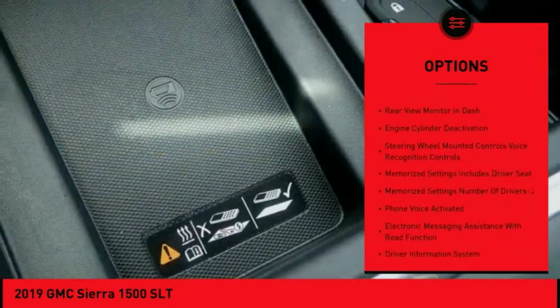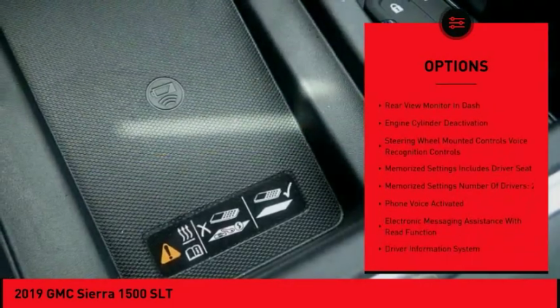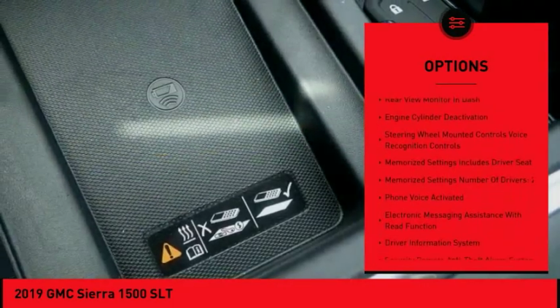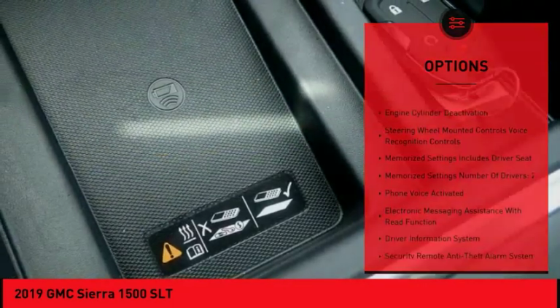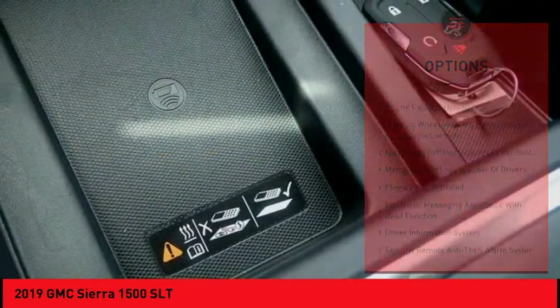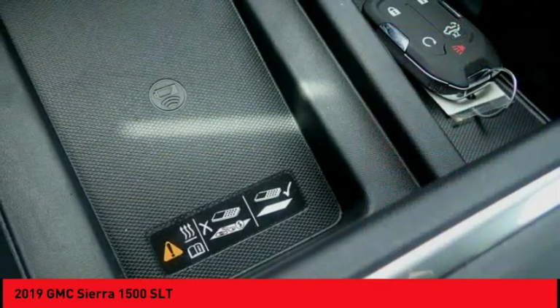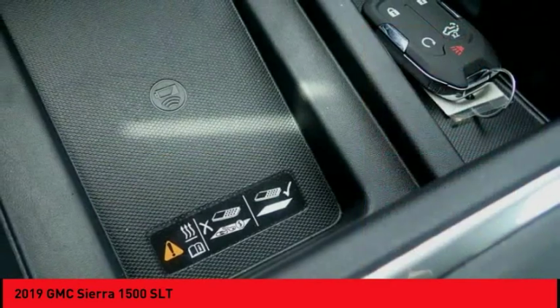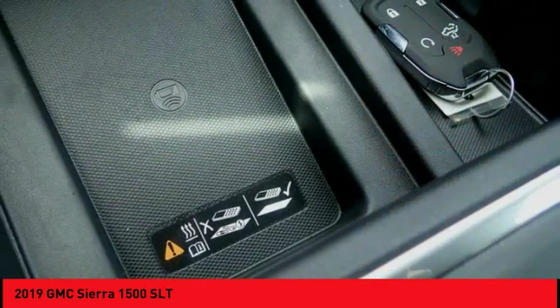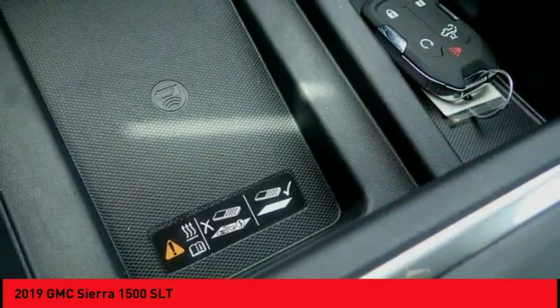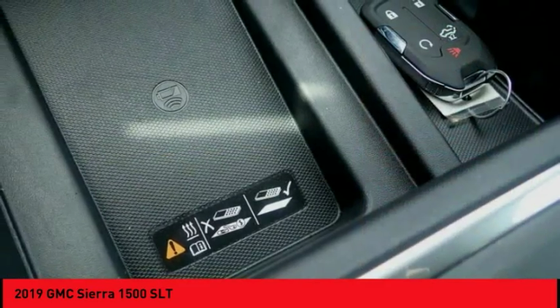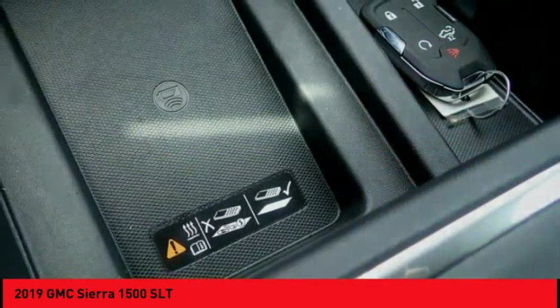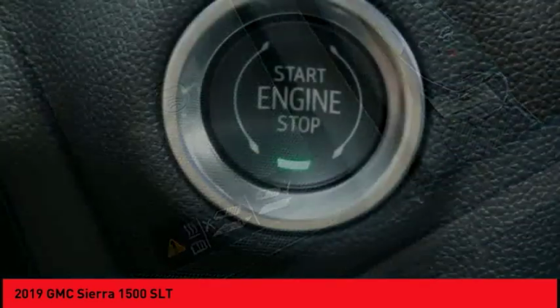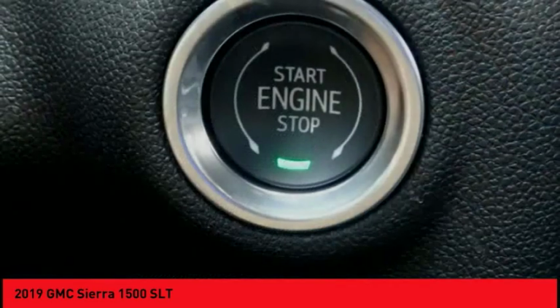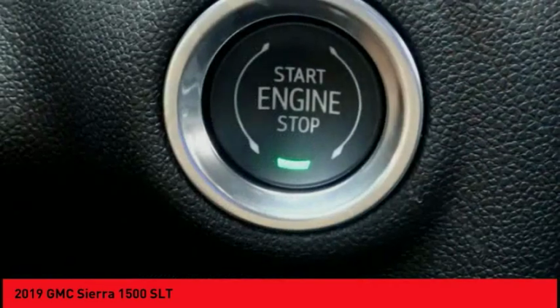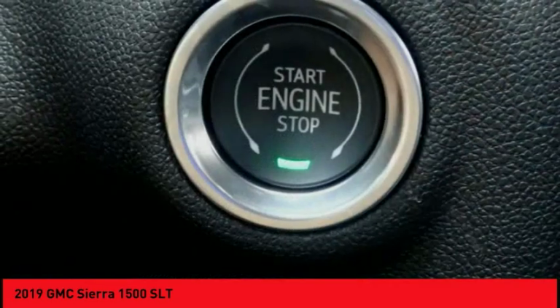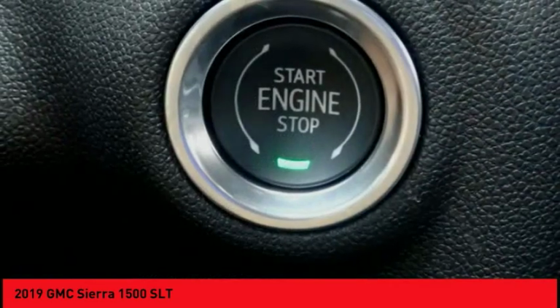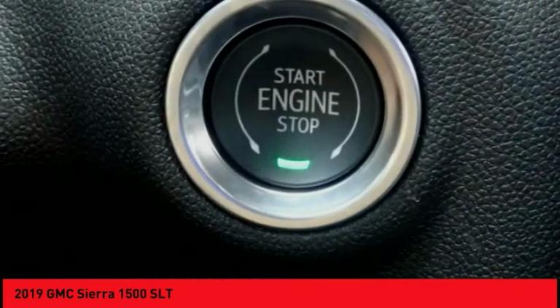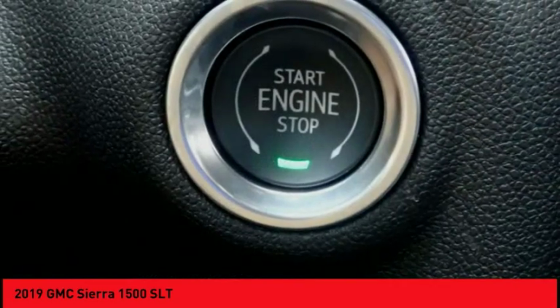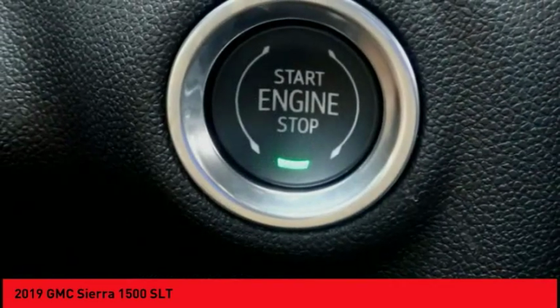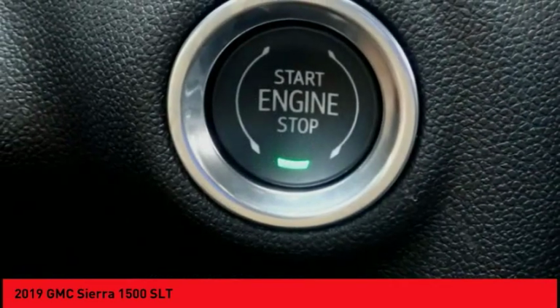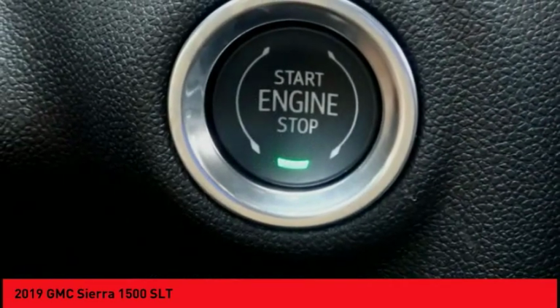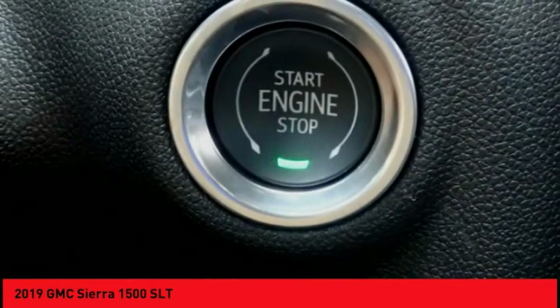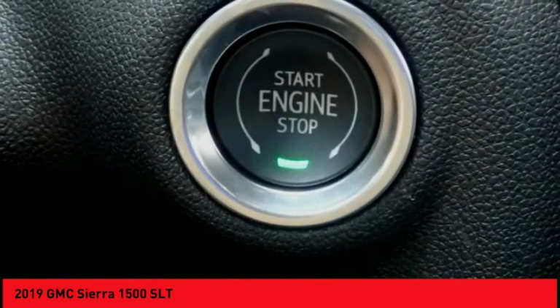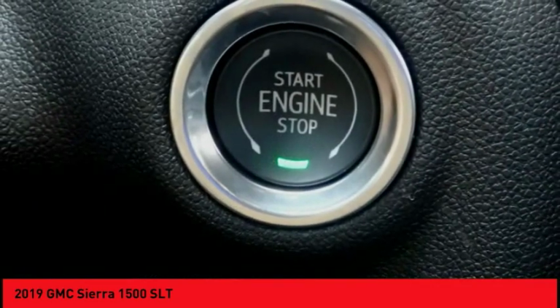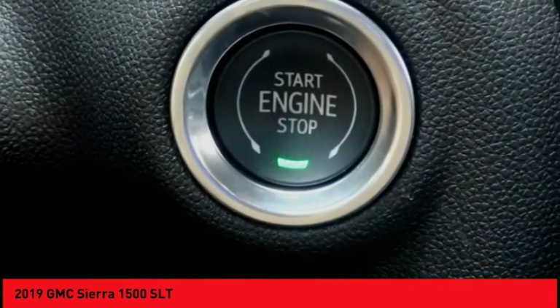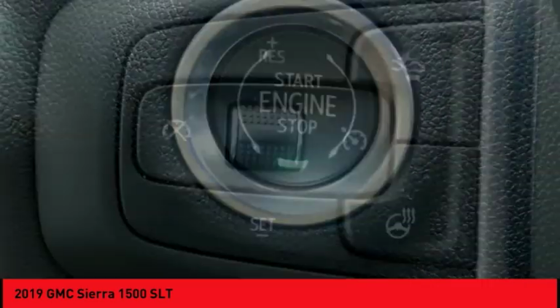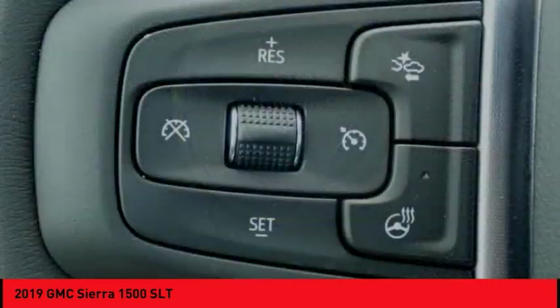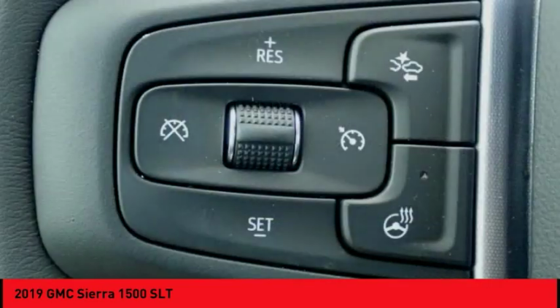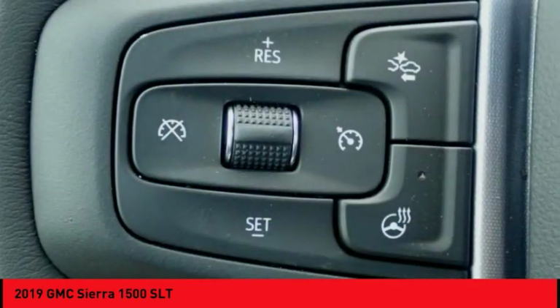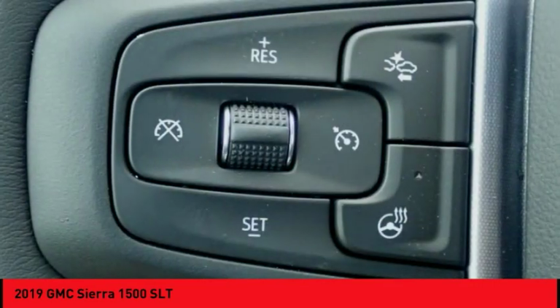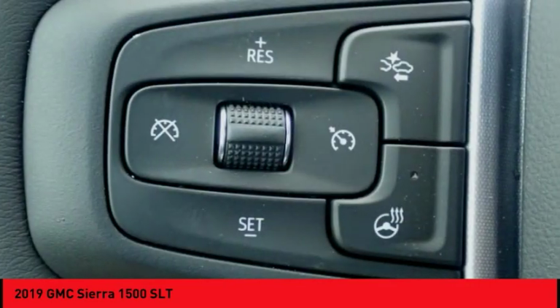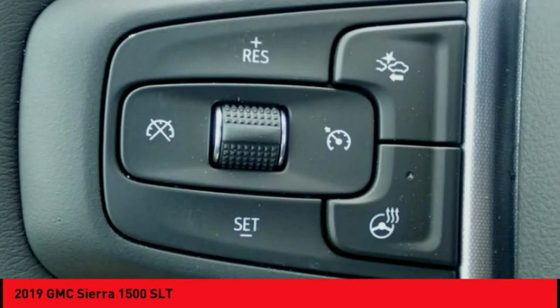Front suspension type: strut. Remote engine start, rear step bumper, braking assist, and power brakes.